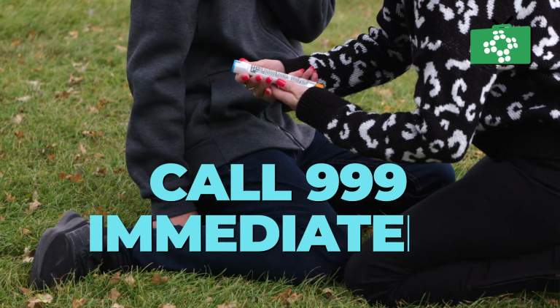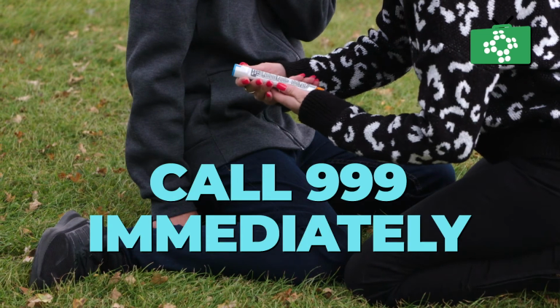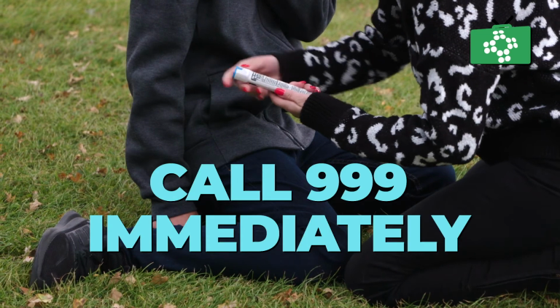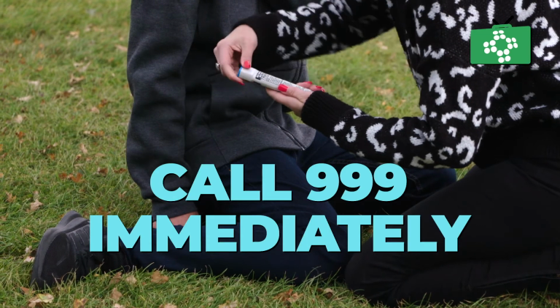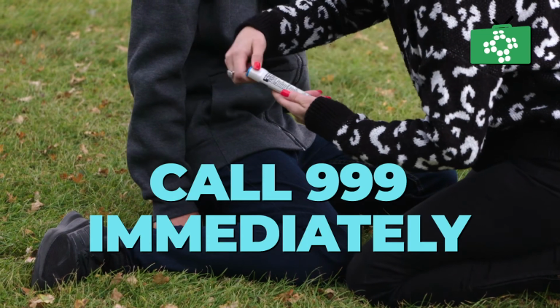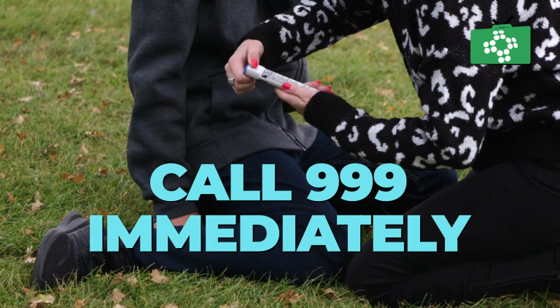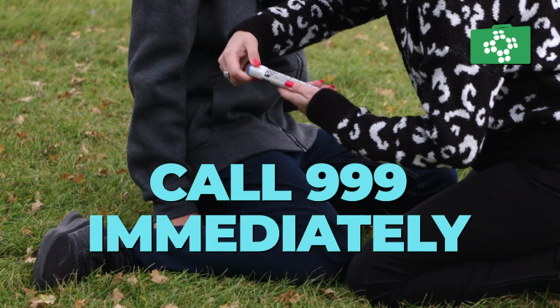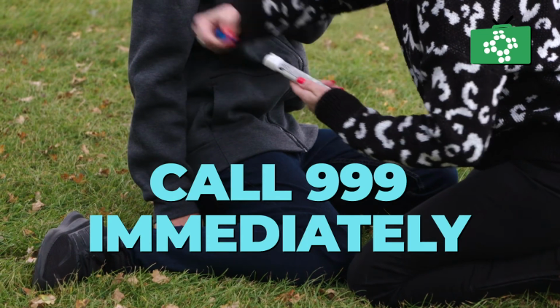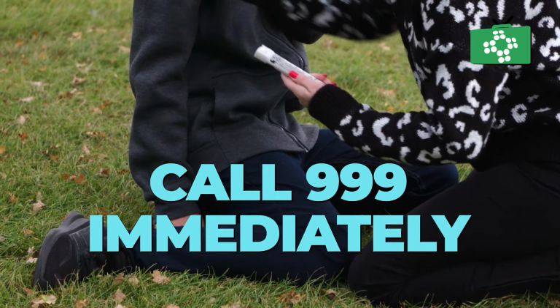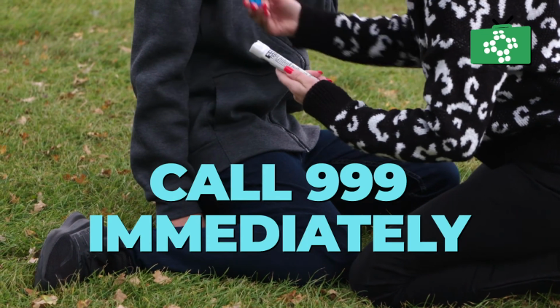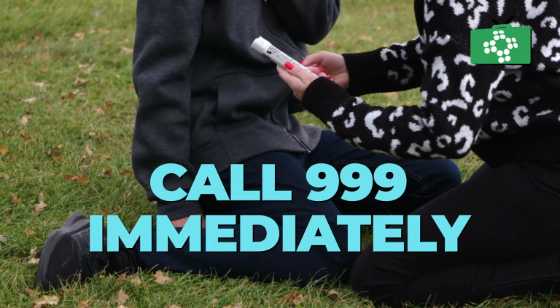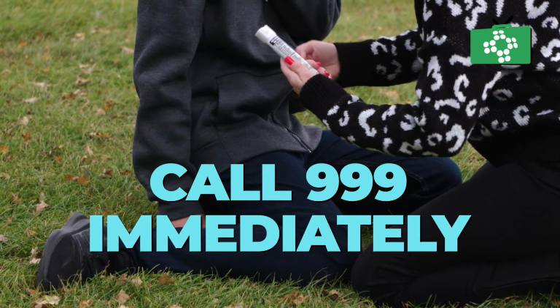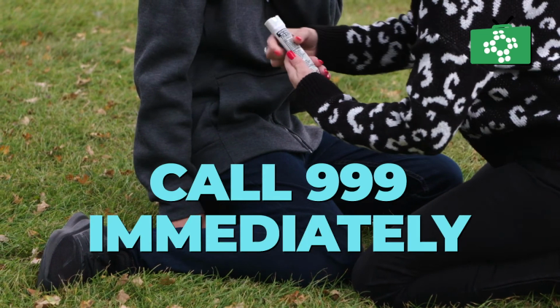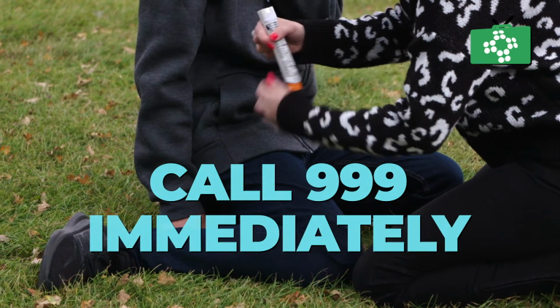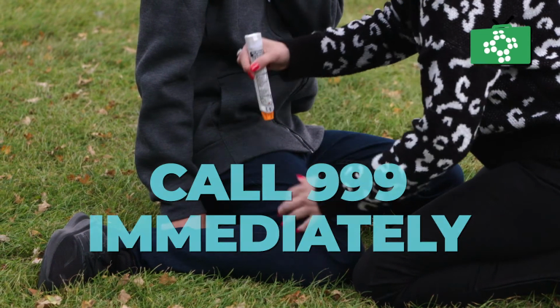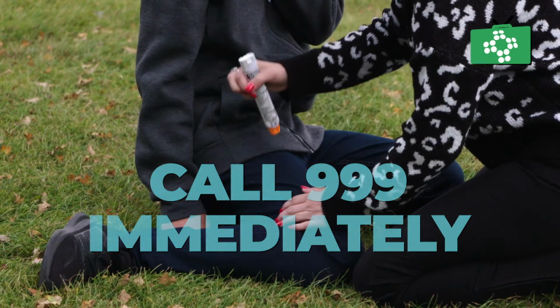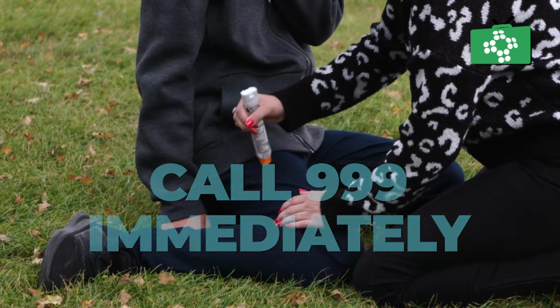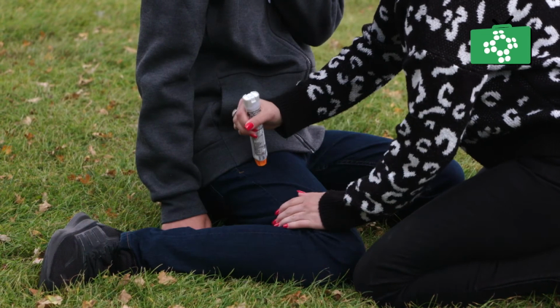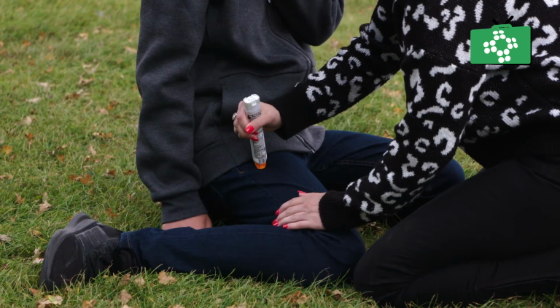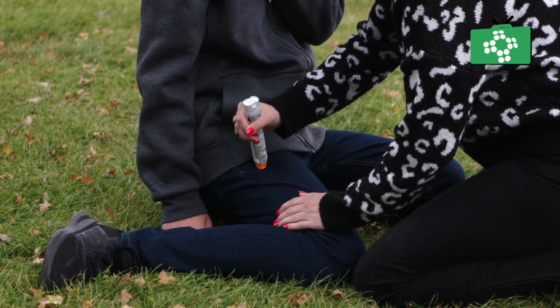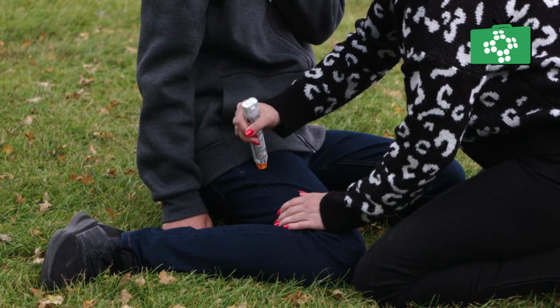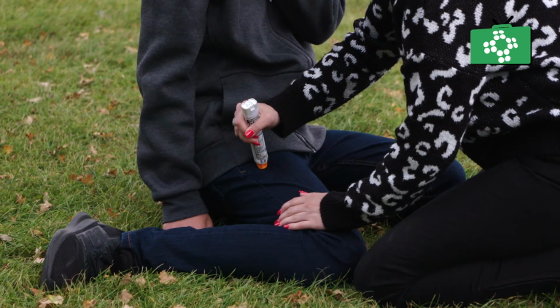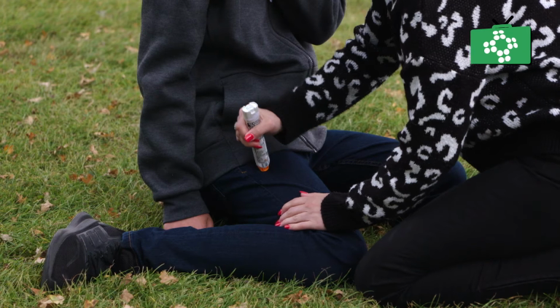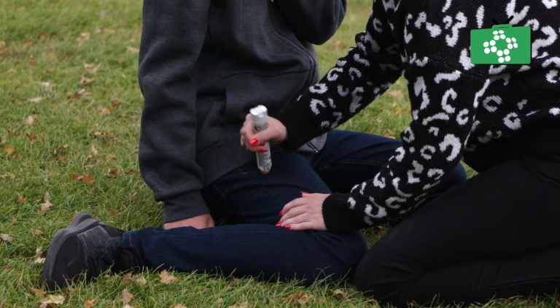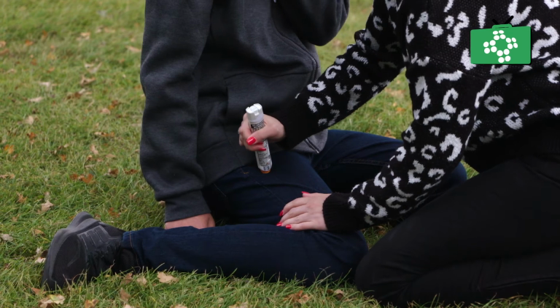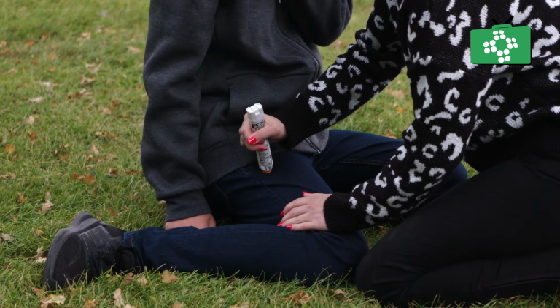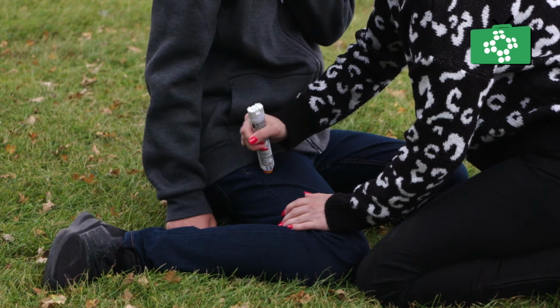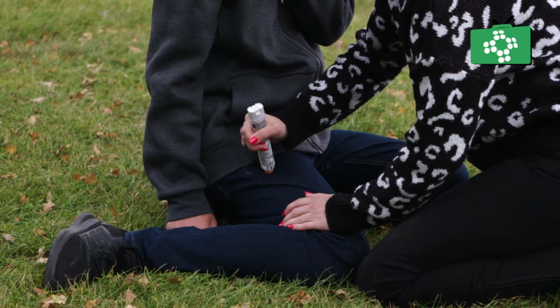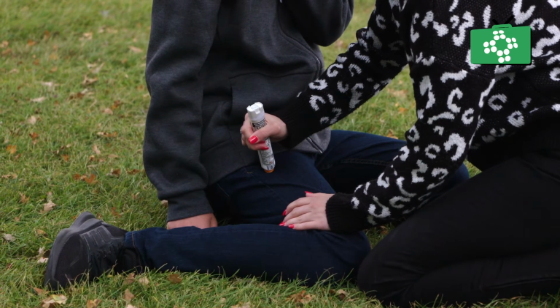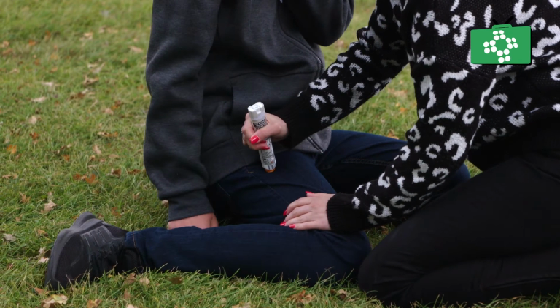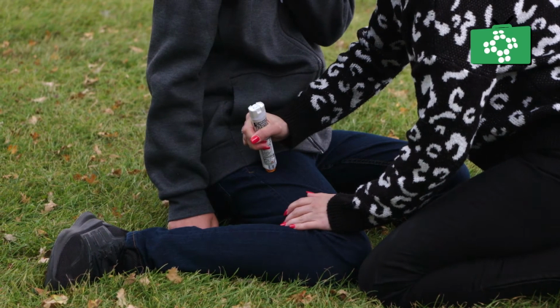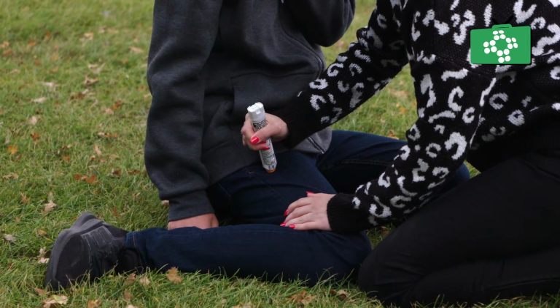Call 999 for an ambulance even if they start to feel better, and mention that you think the person has anaphylaxis.